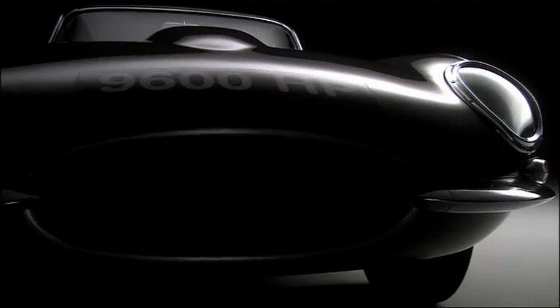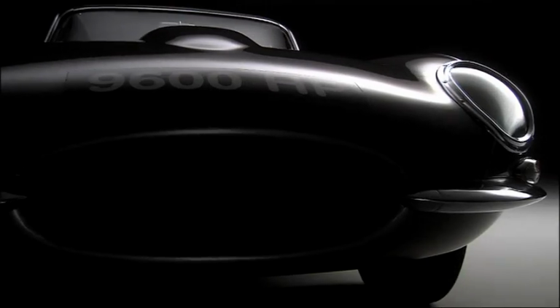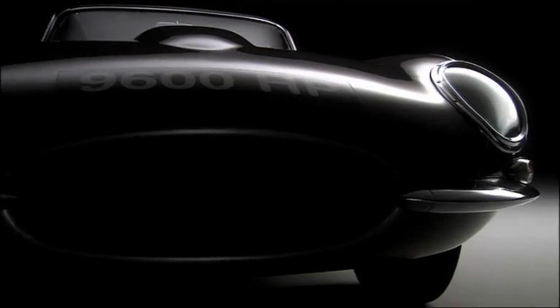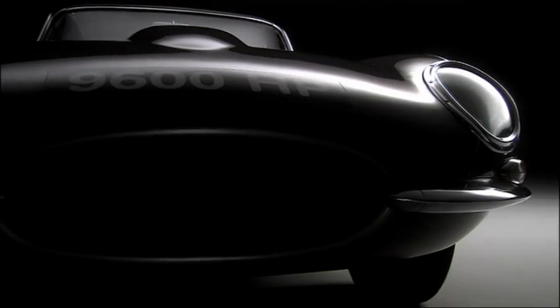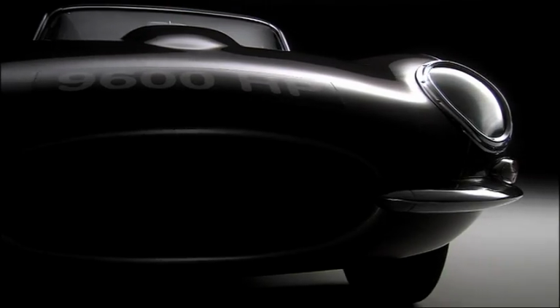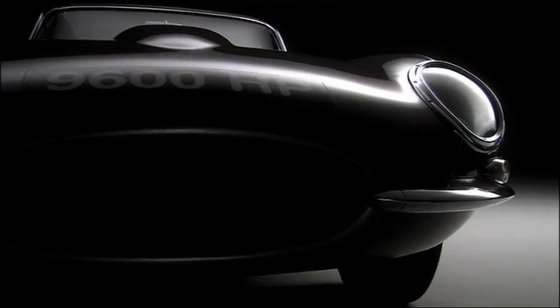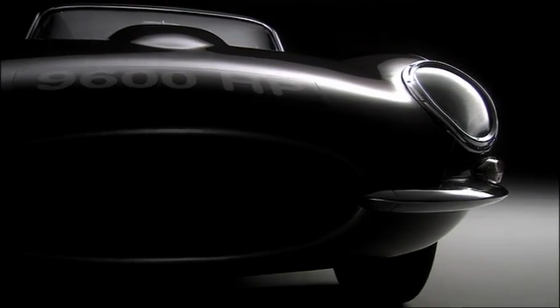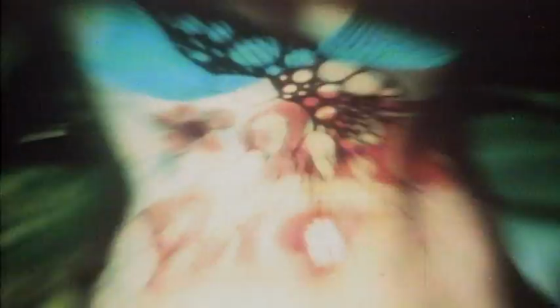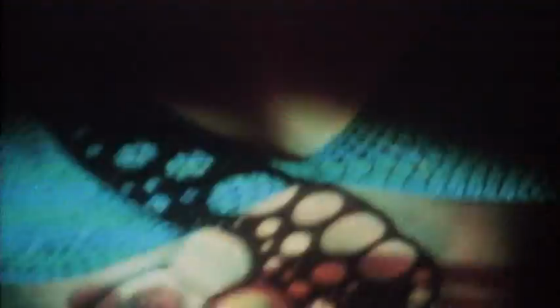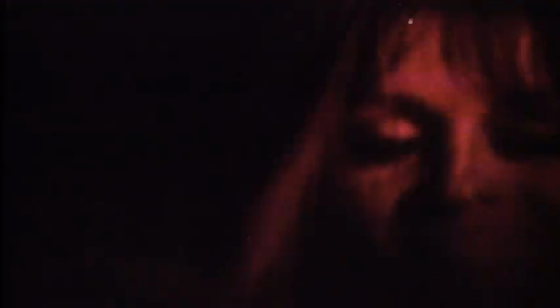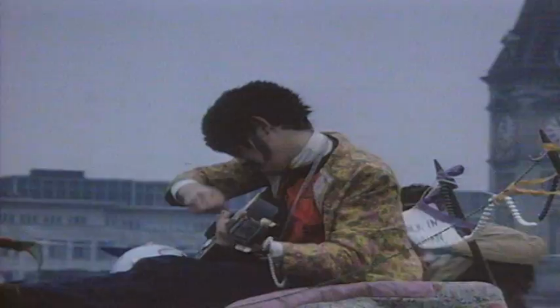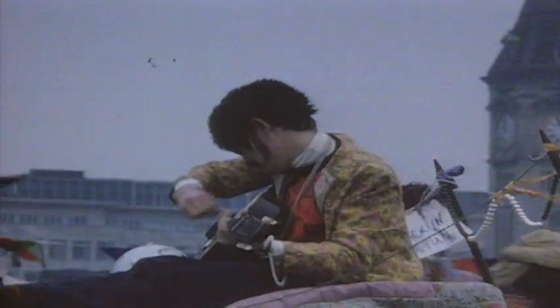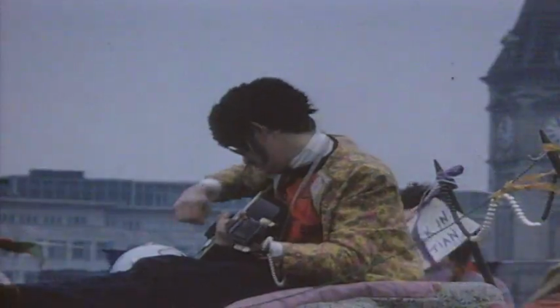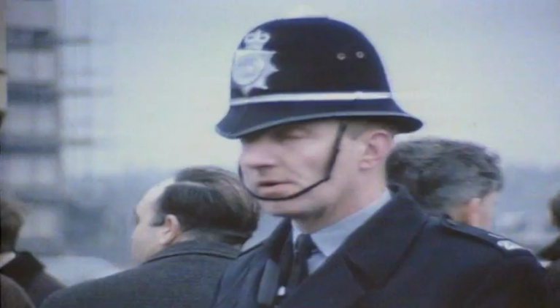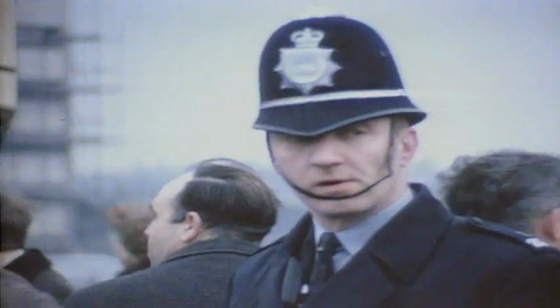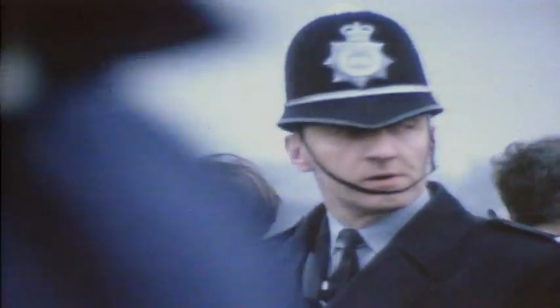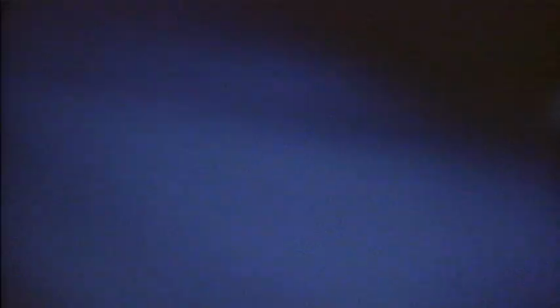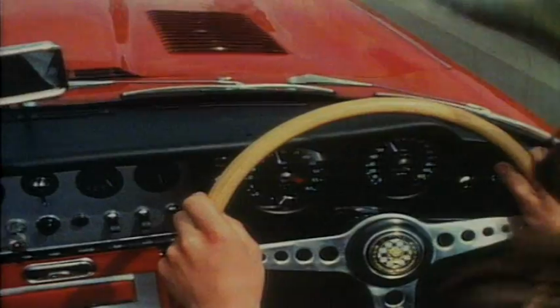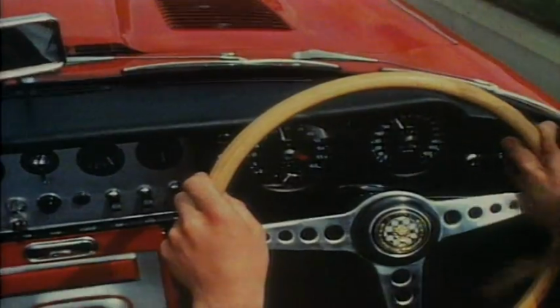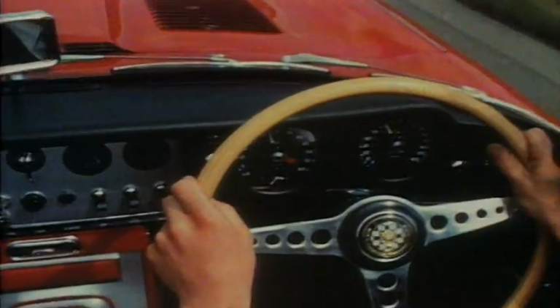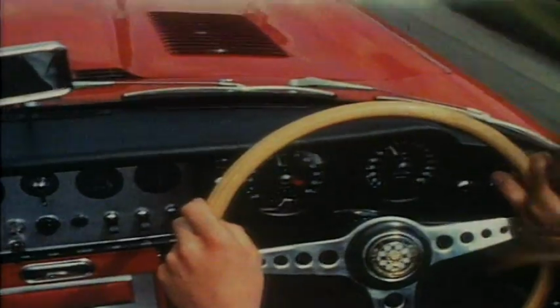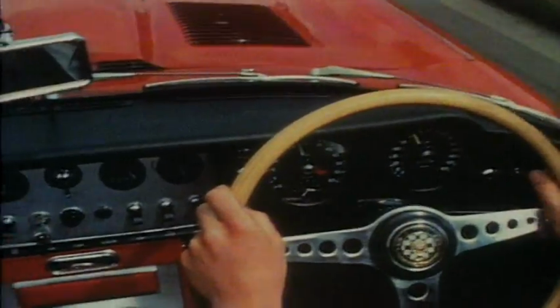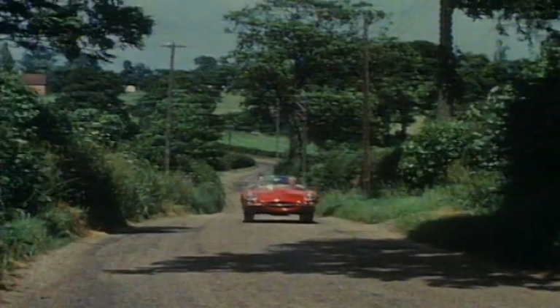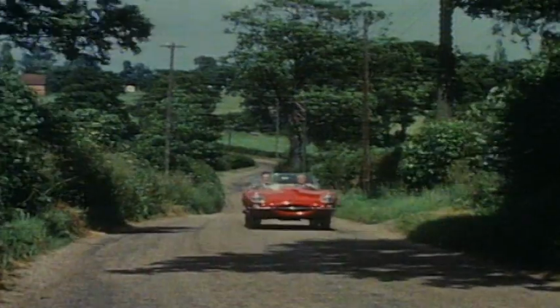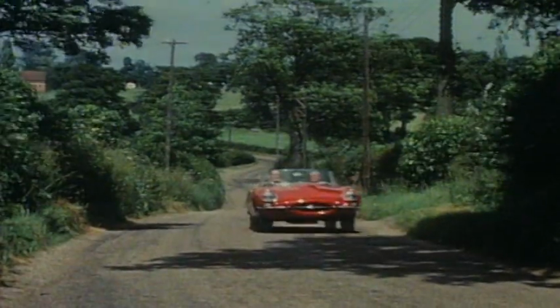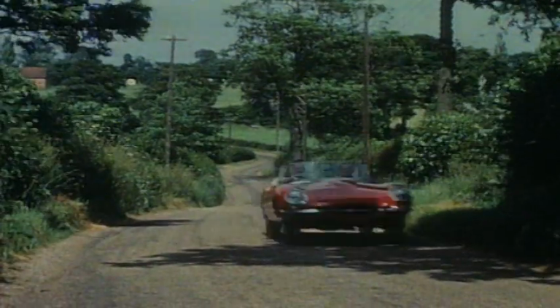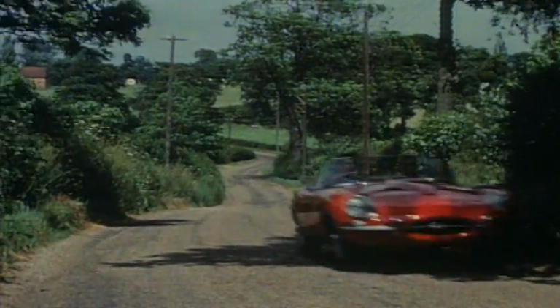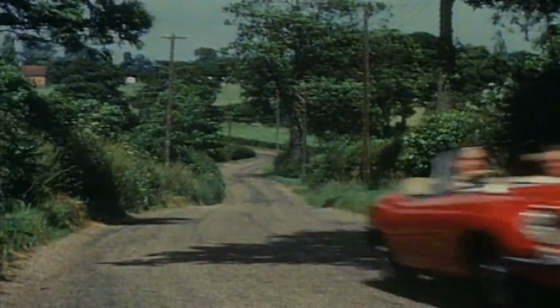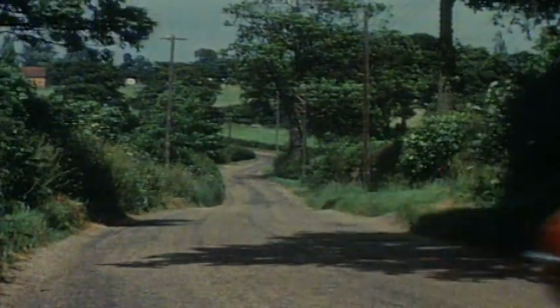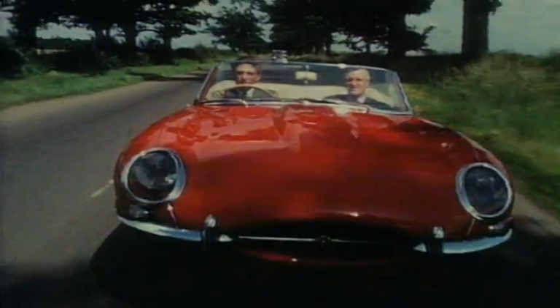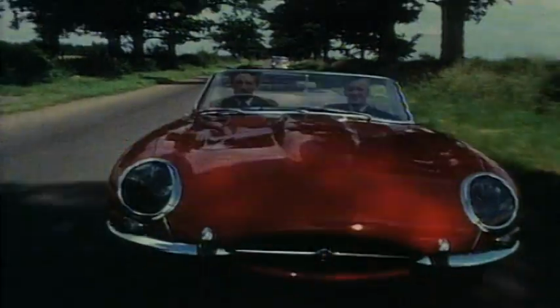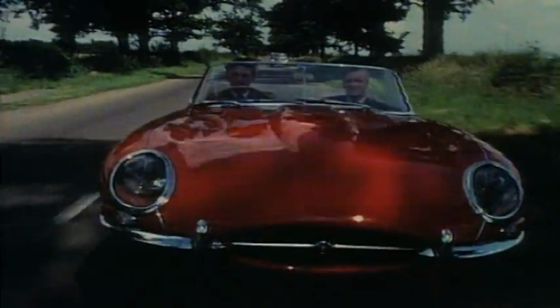To reveal to the world a car that was to epitomize the spirit of the 60s — the E-Type.